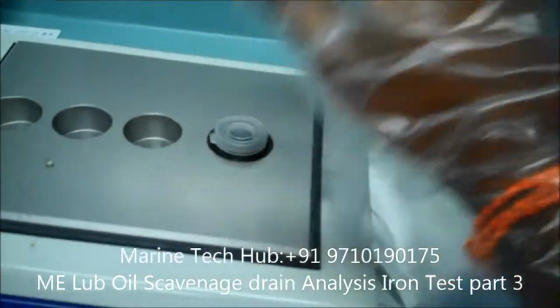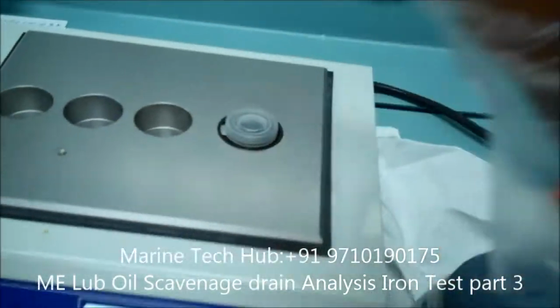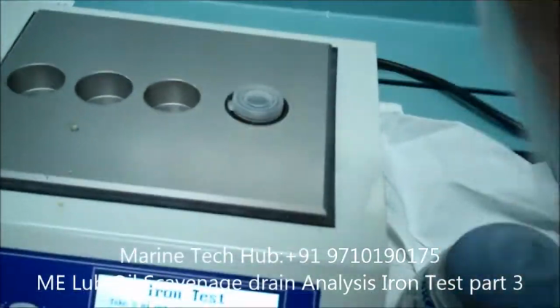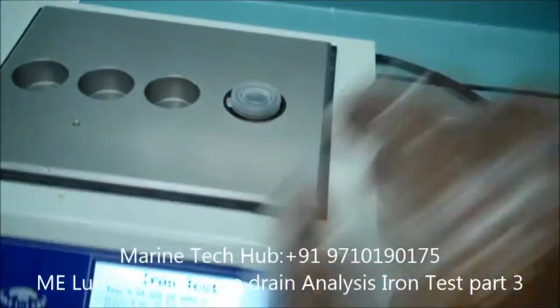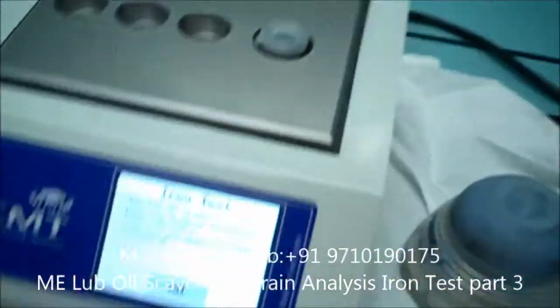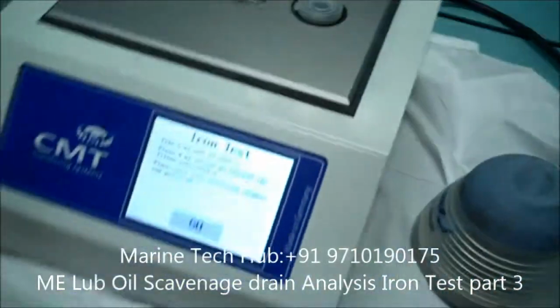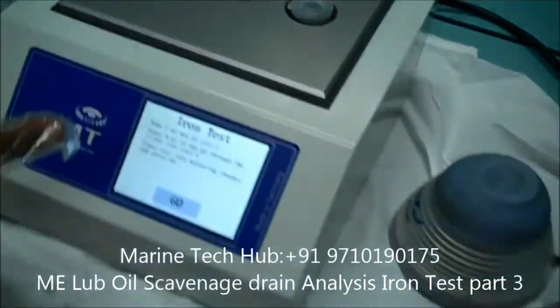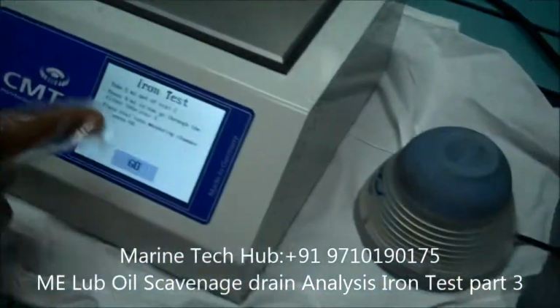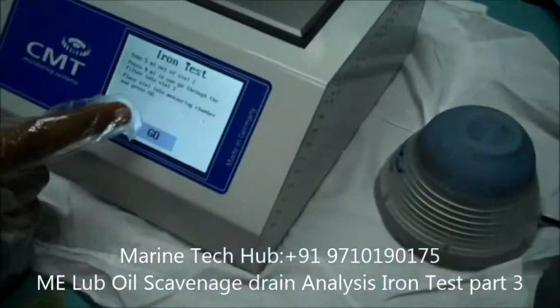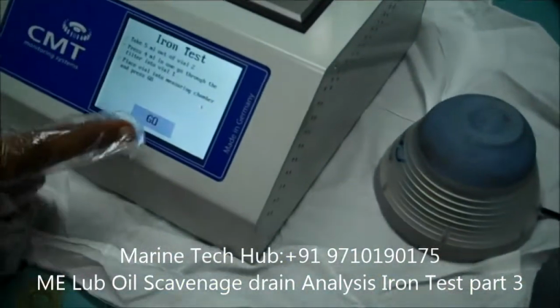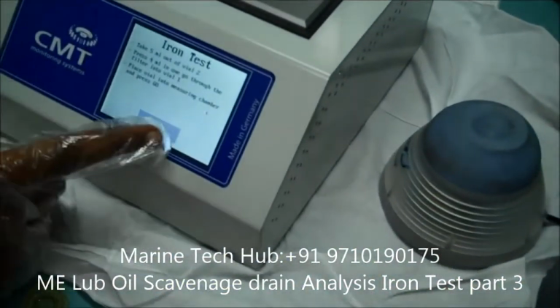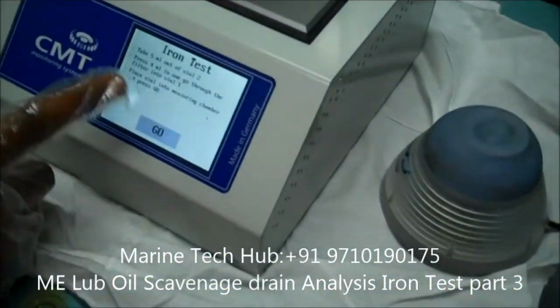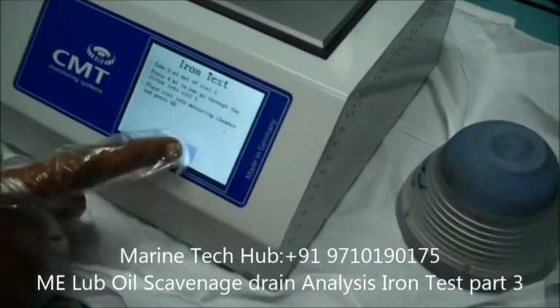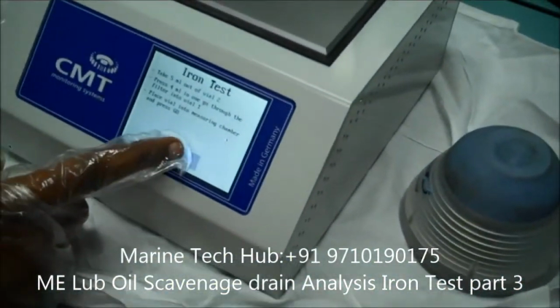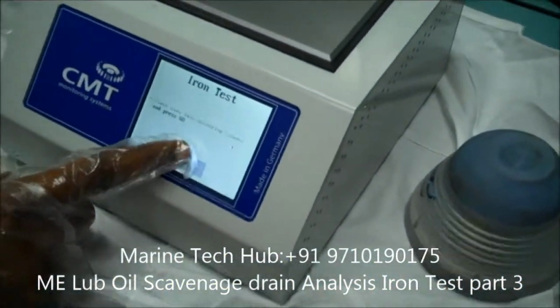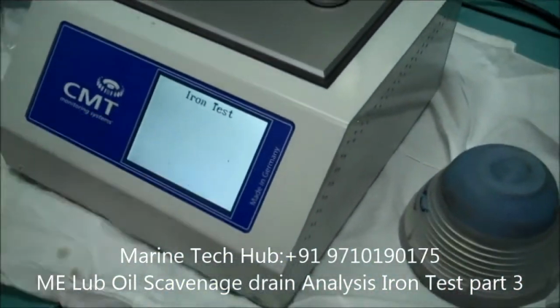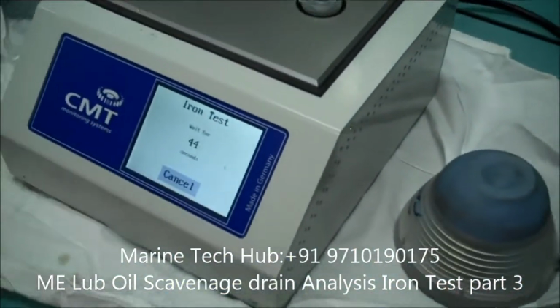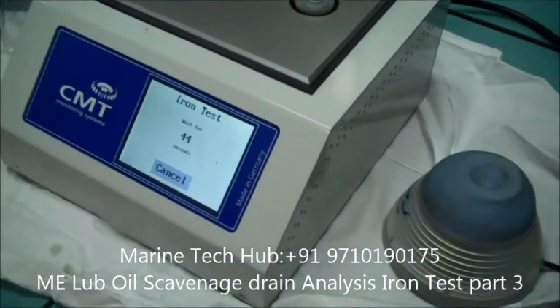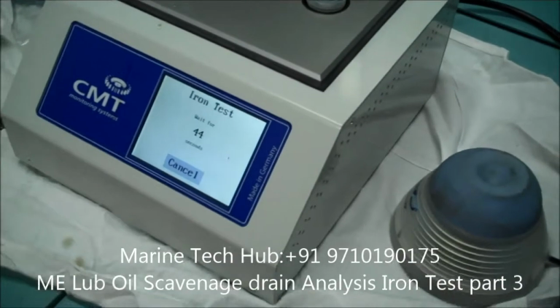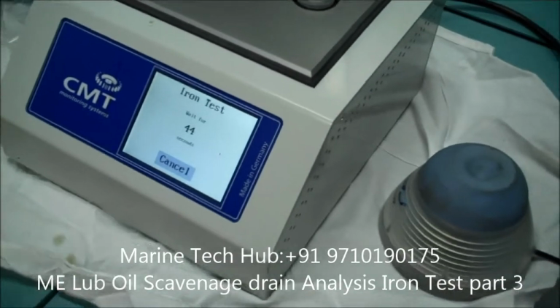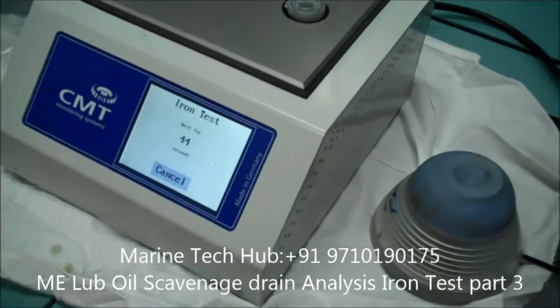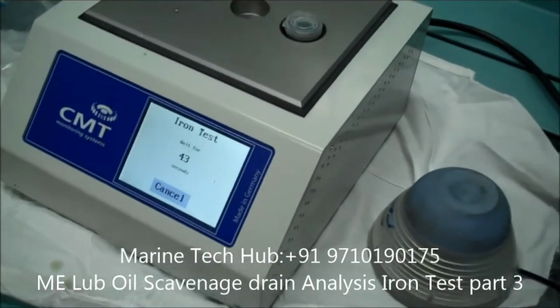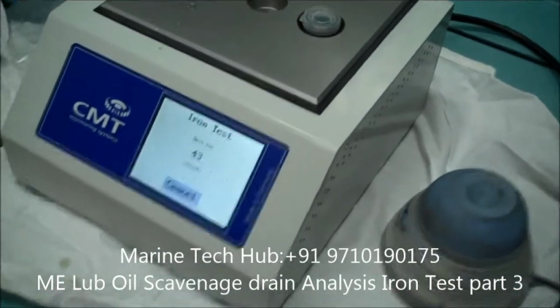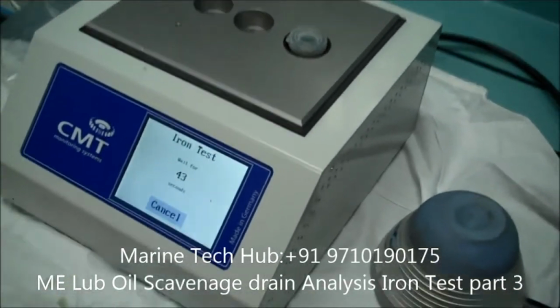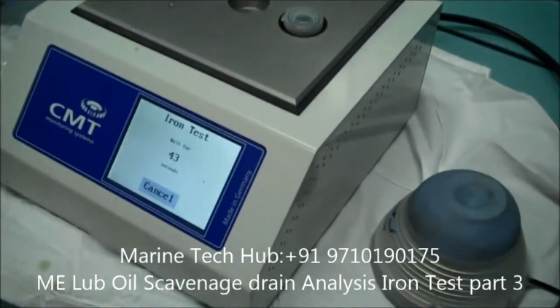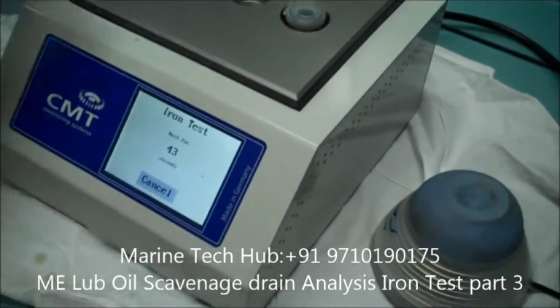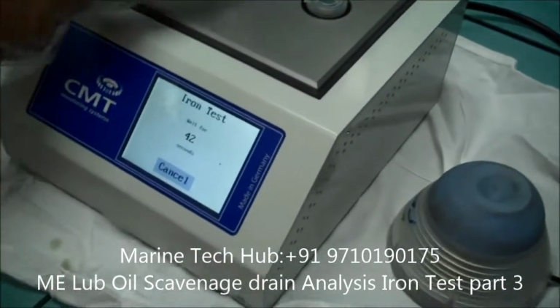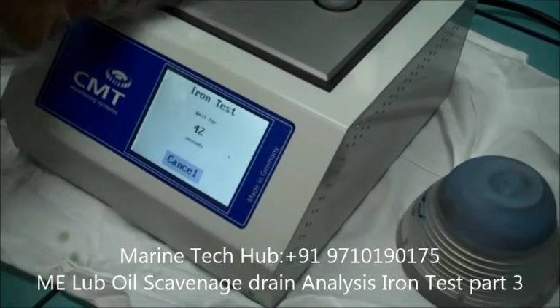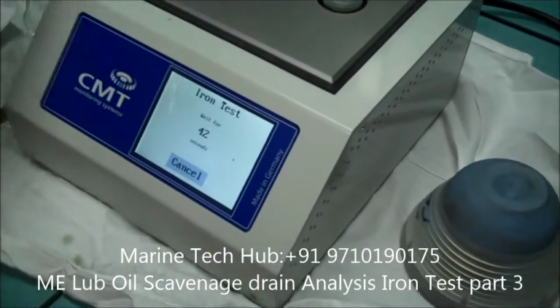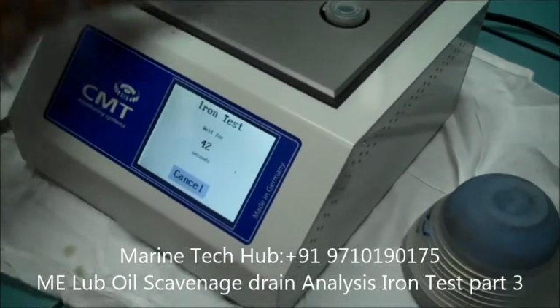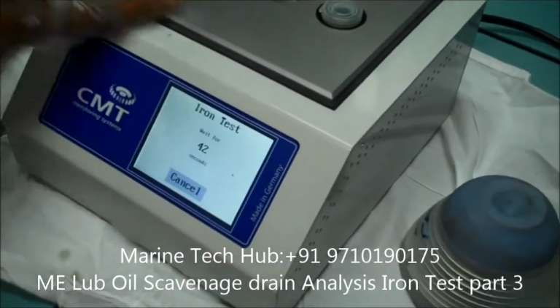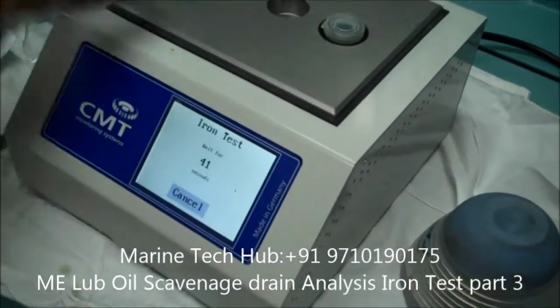Now I am keeping this prepared solution in the measuring chamber. Now I will press go. You have to wait for 45 seconds and you will get the result.